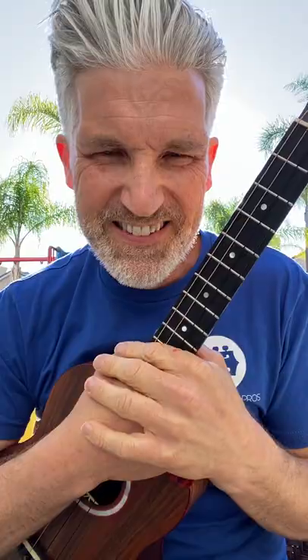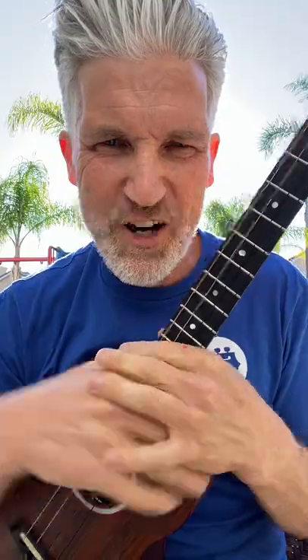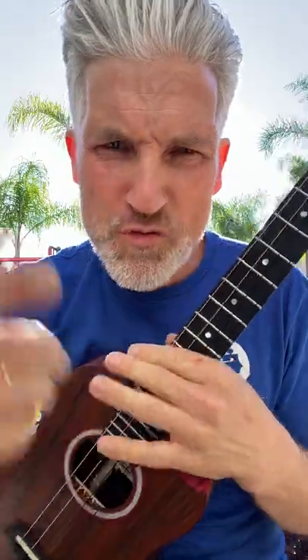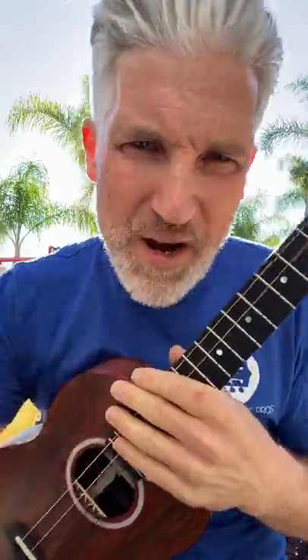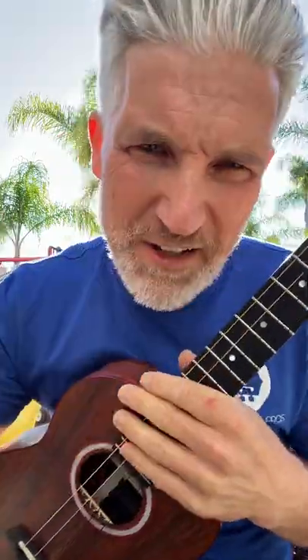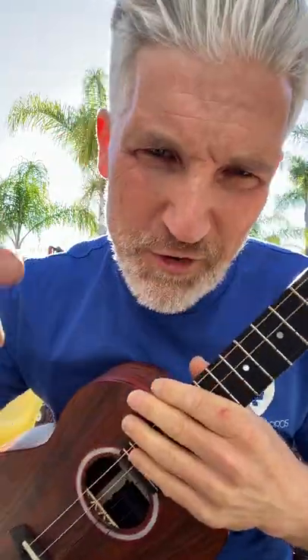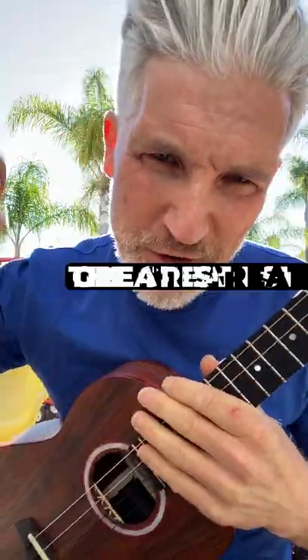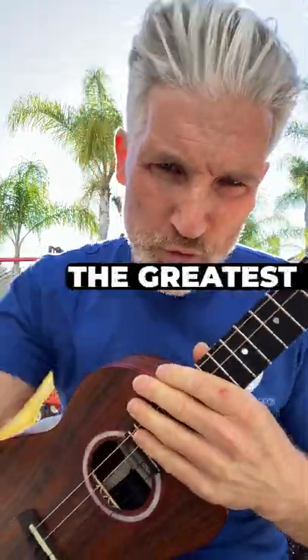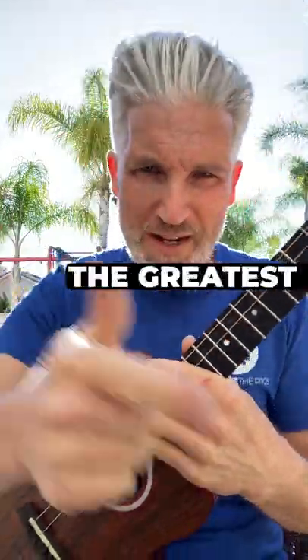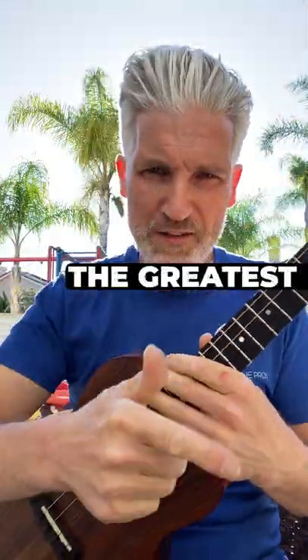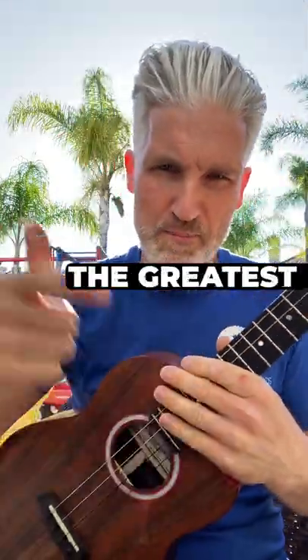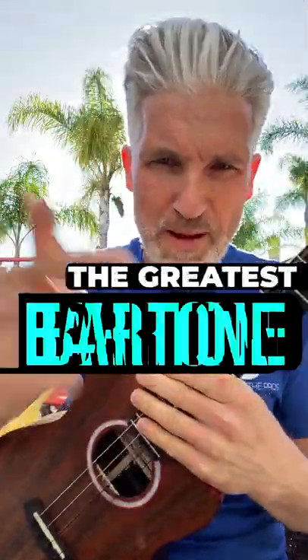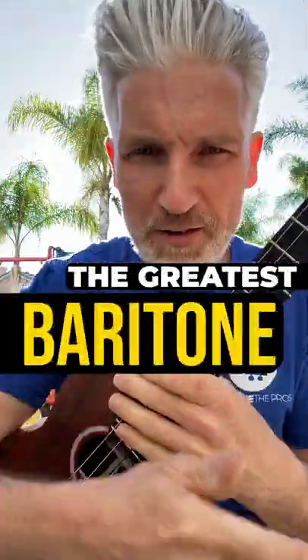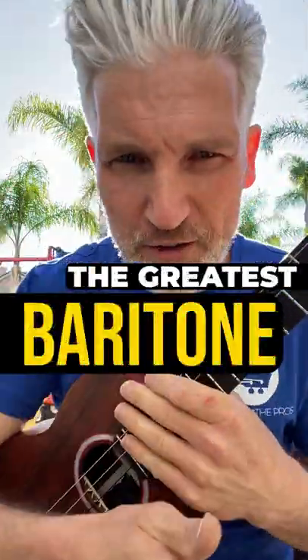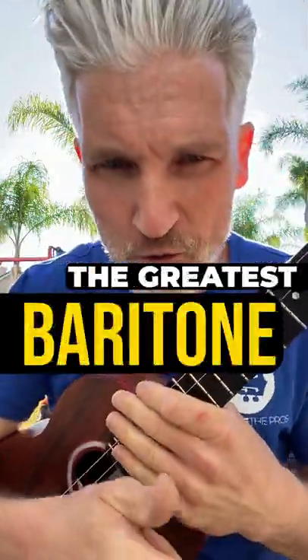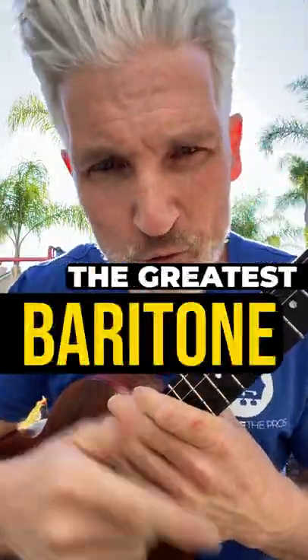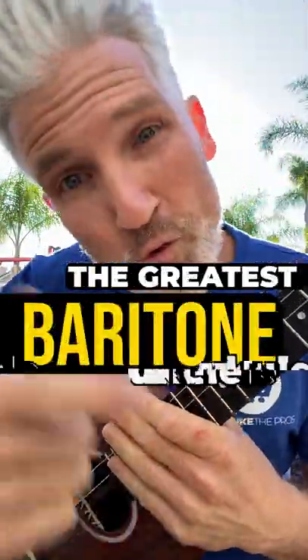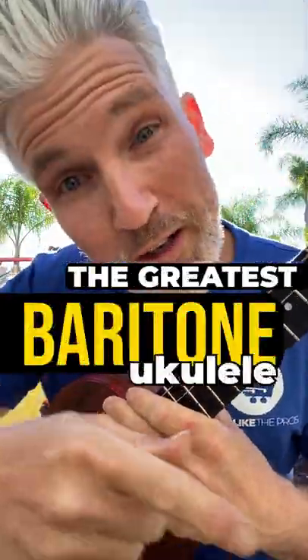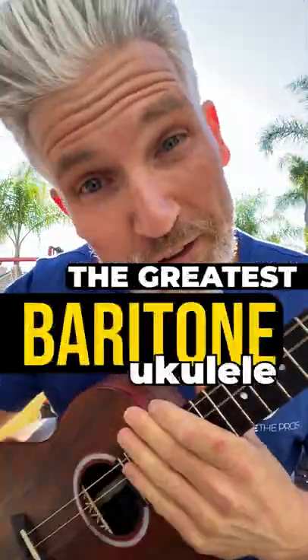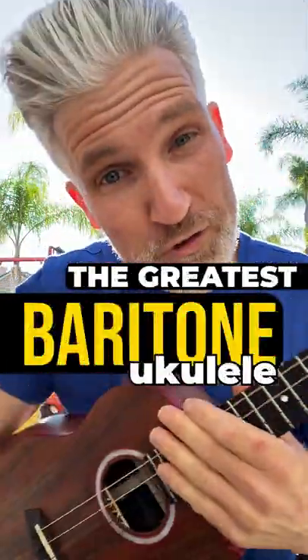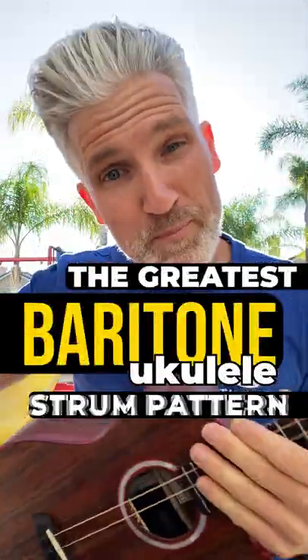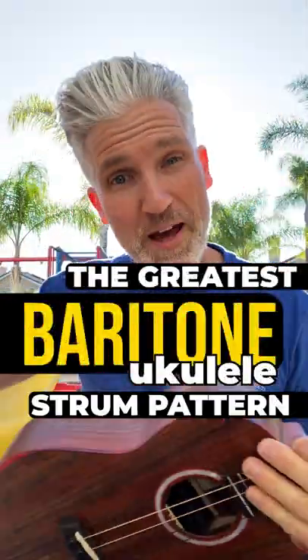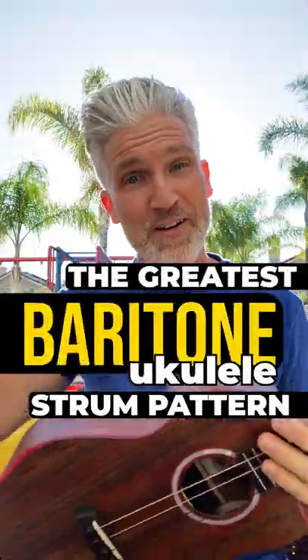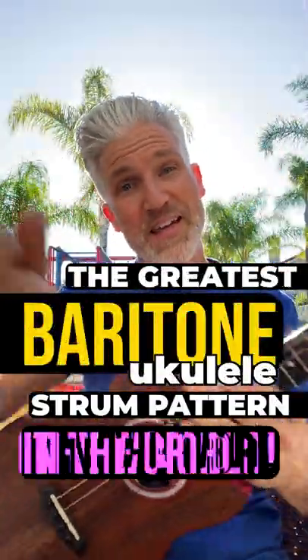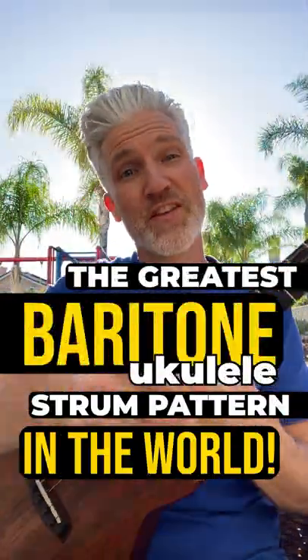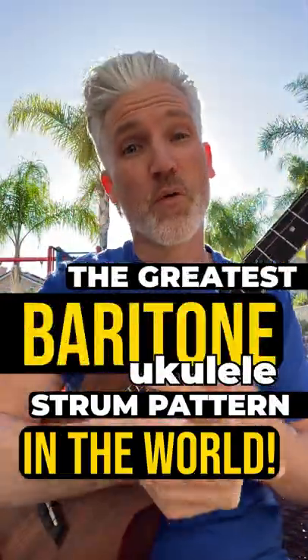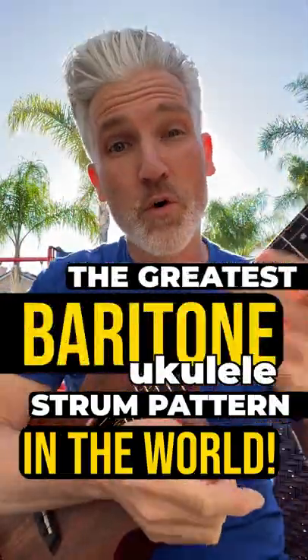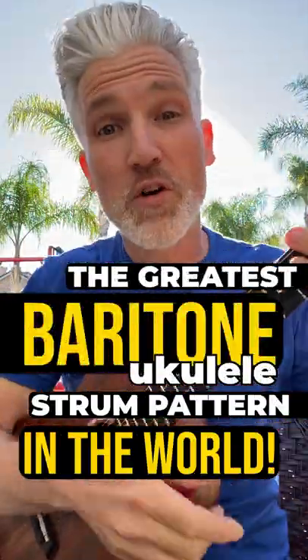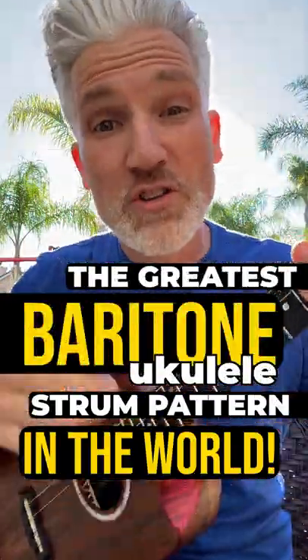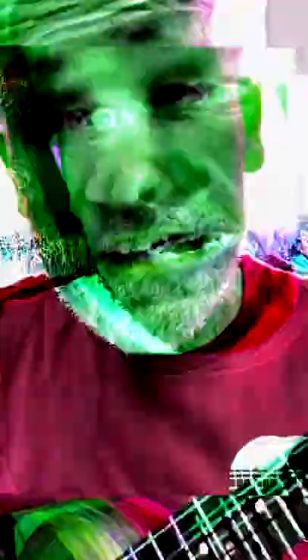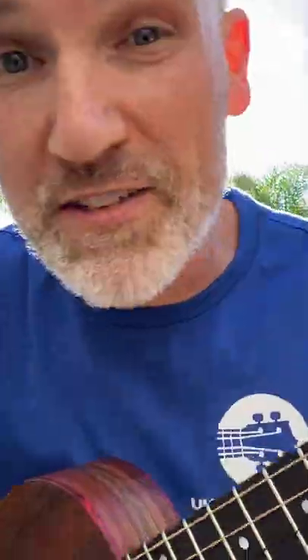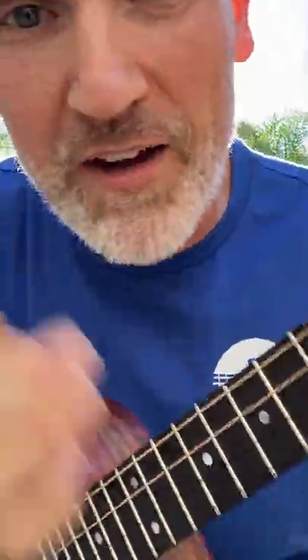Are you ready to learn the greatest baritone ukulele strum pattern in the world? Check this out.